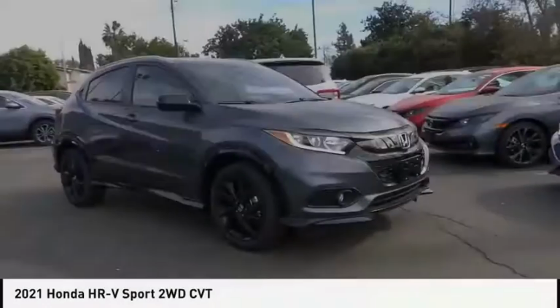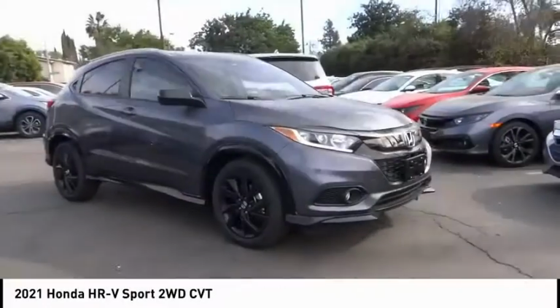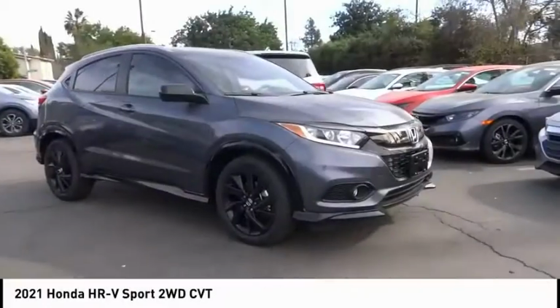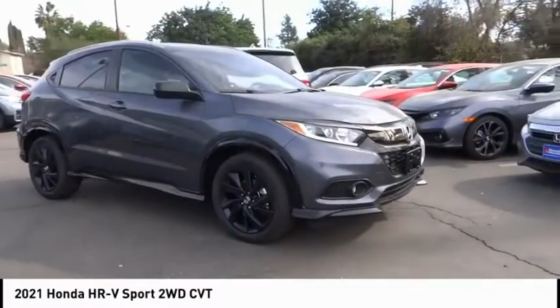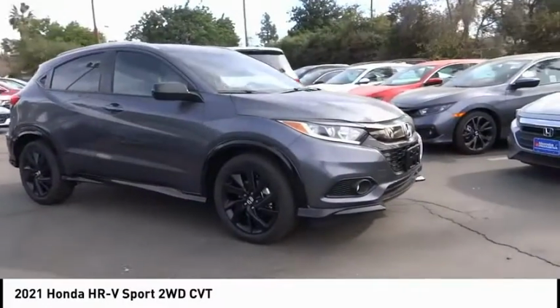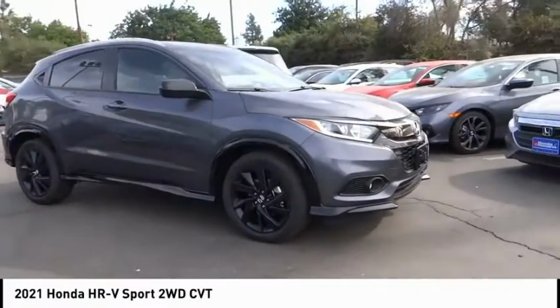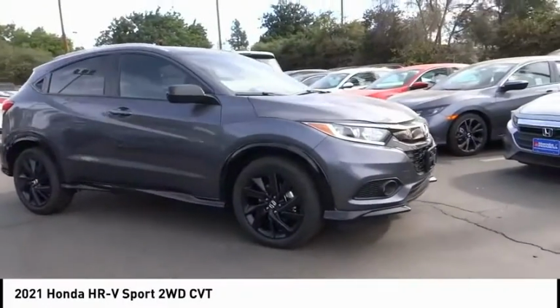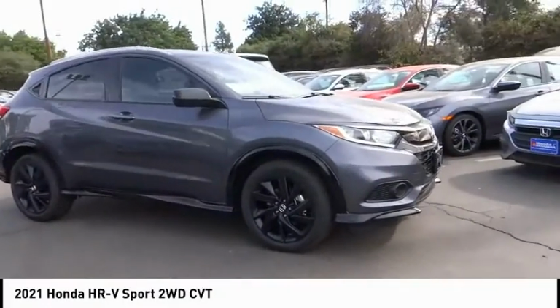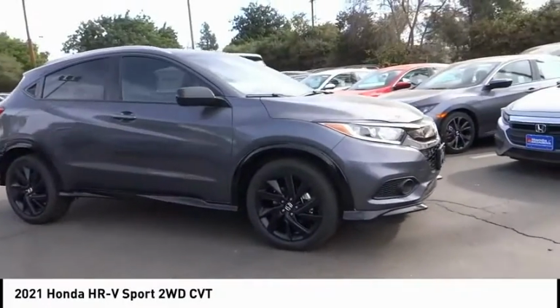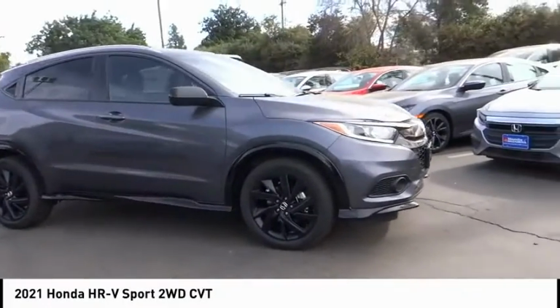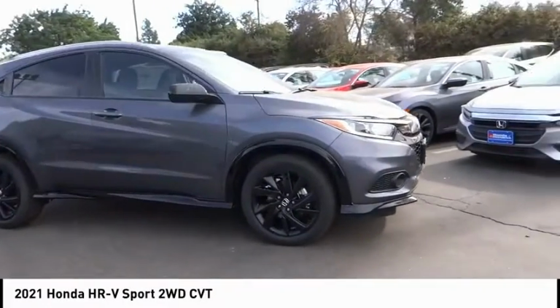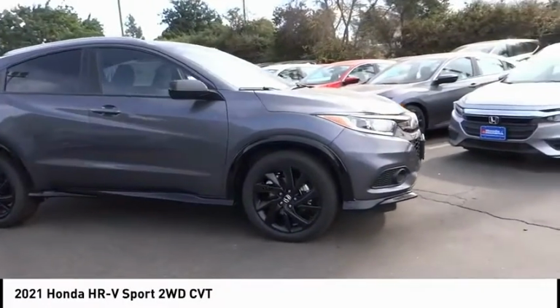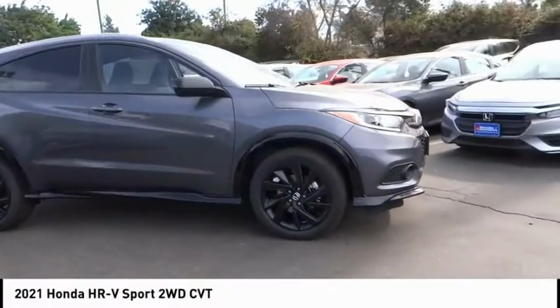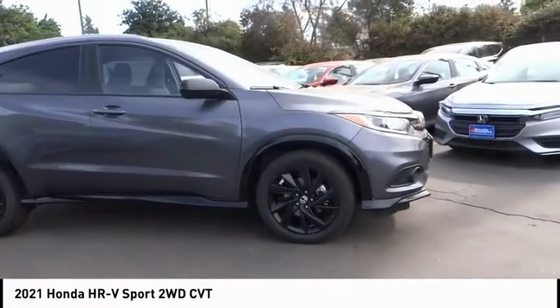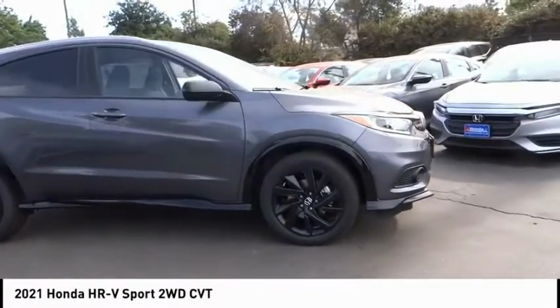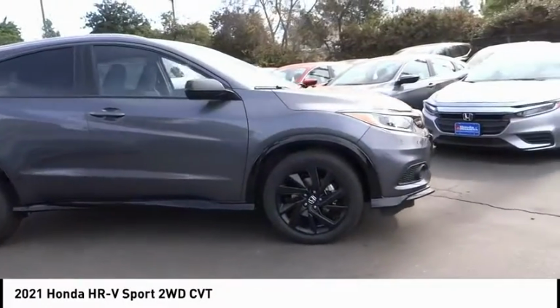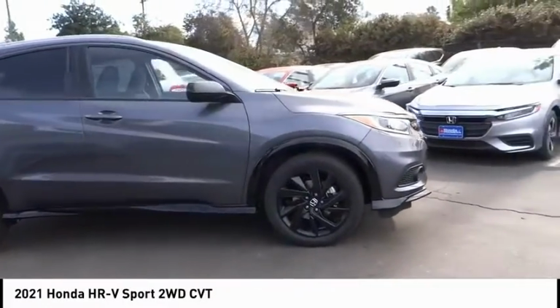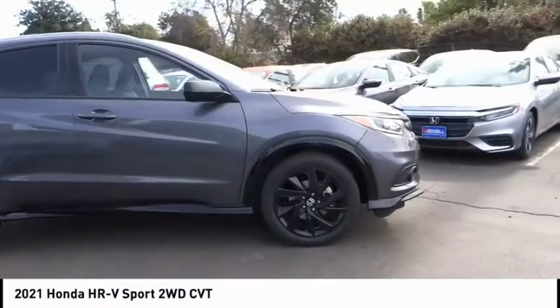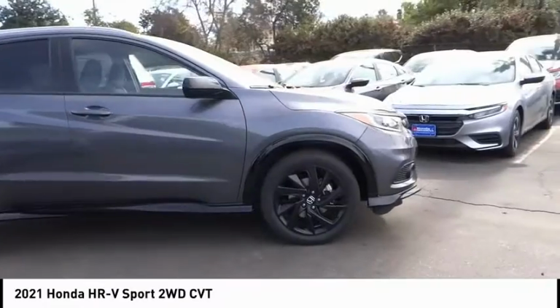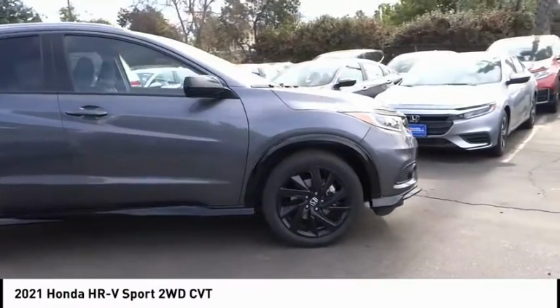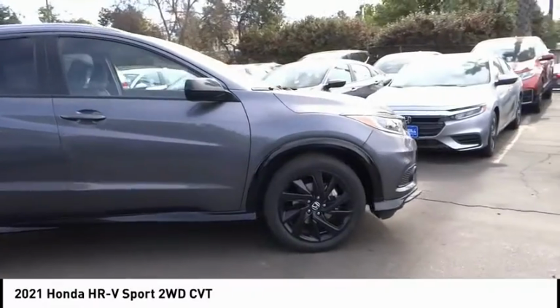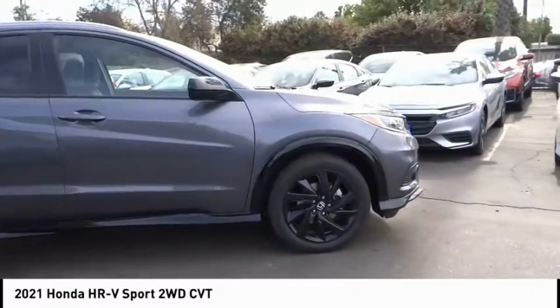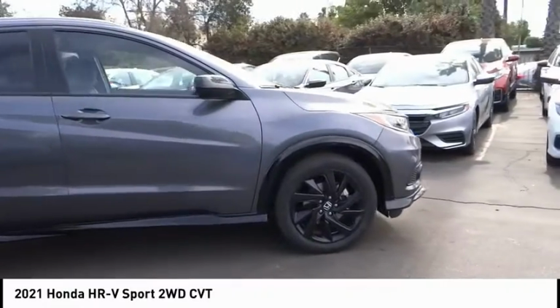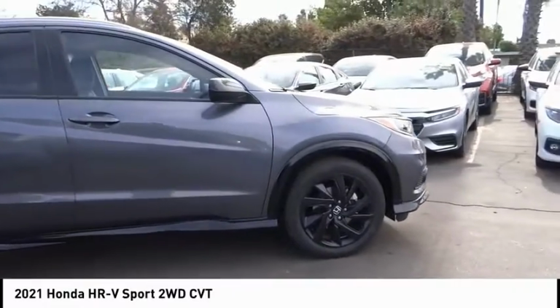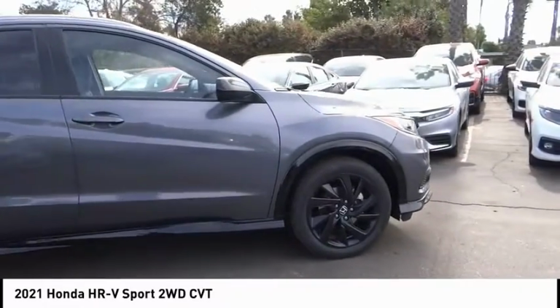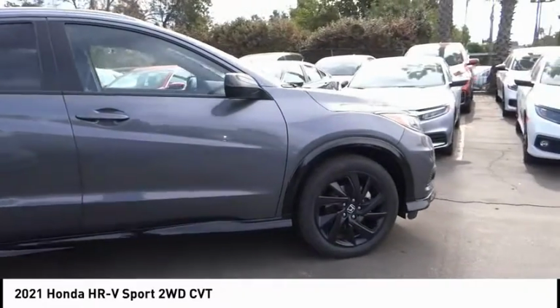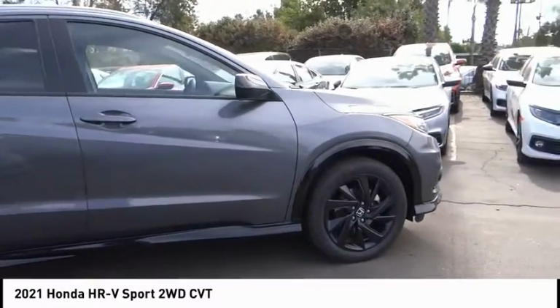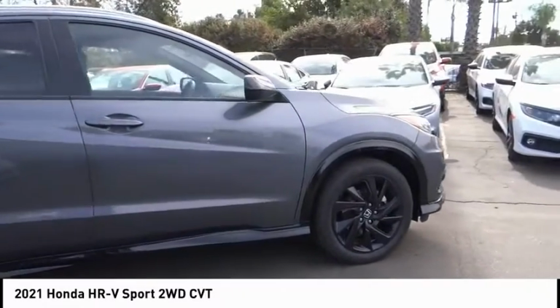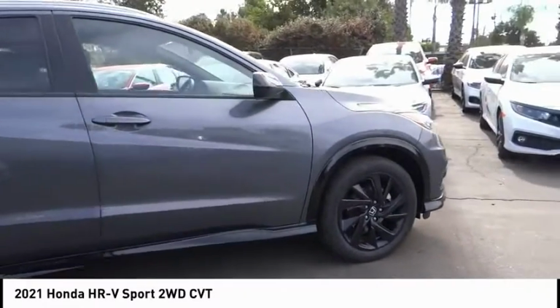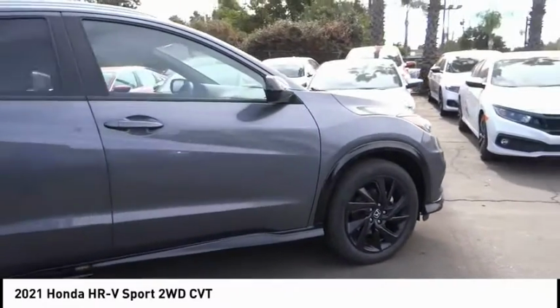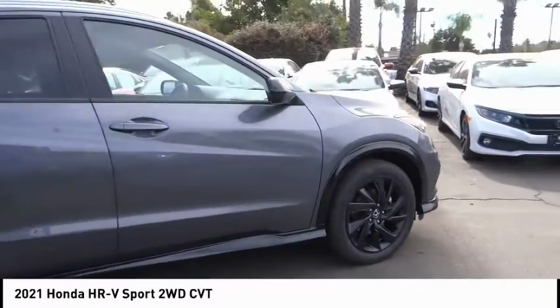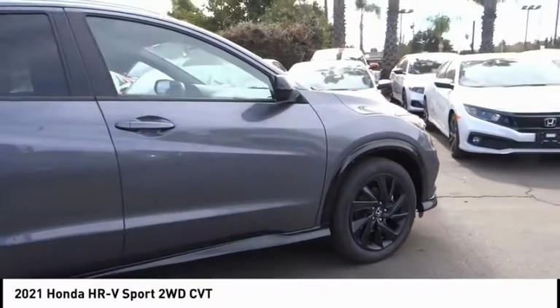Looking for the right vehicle? Check out the 2021 Honda HR-V.